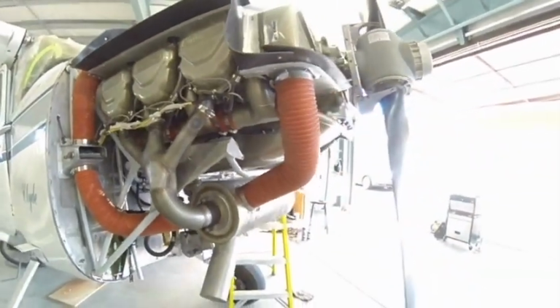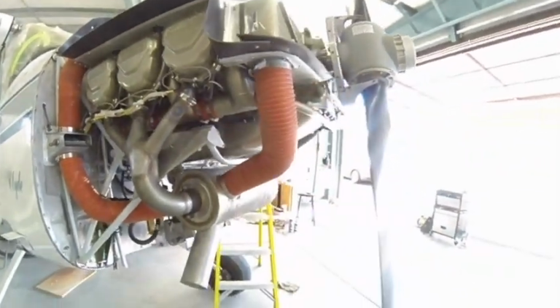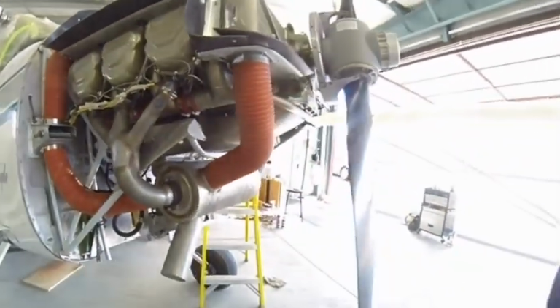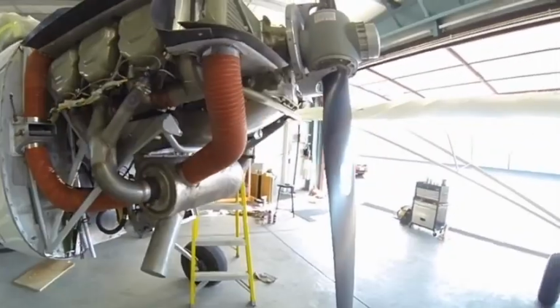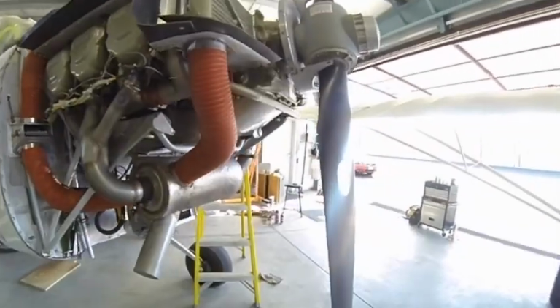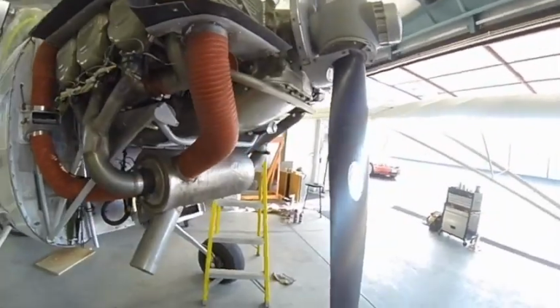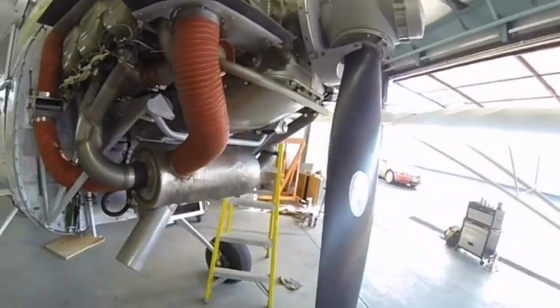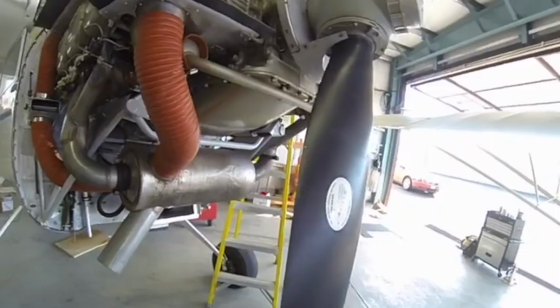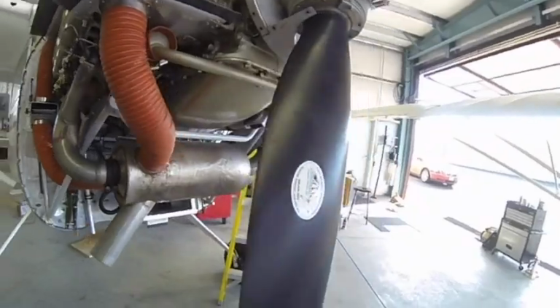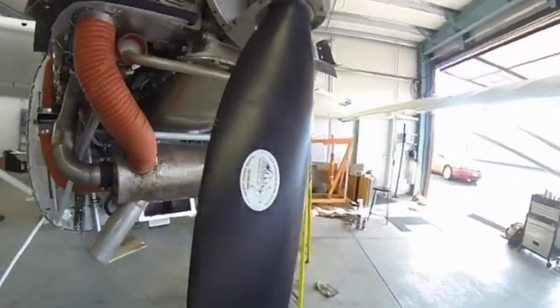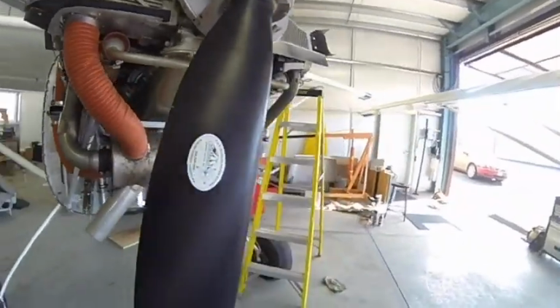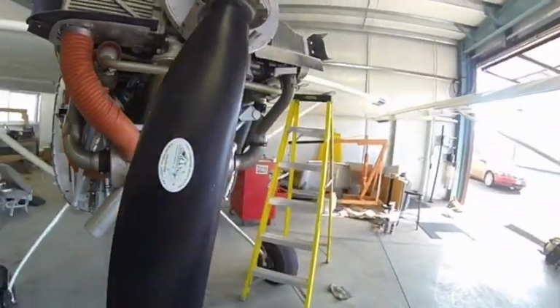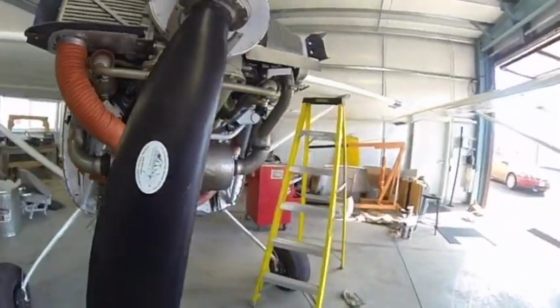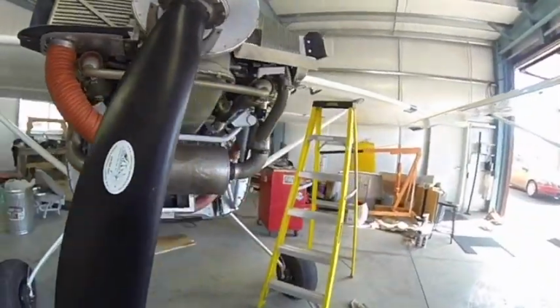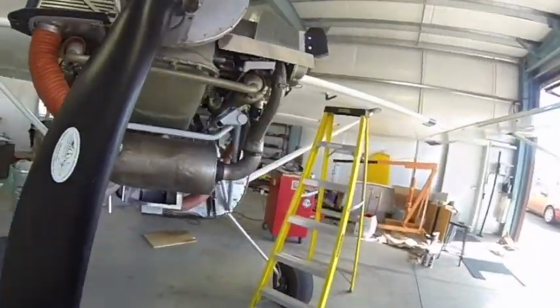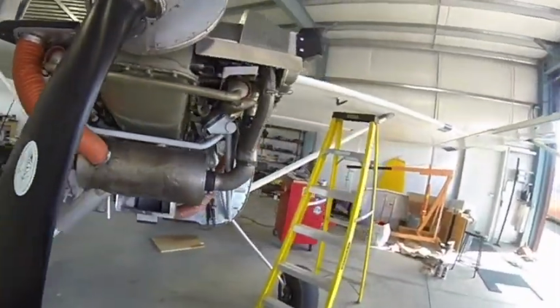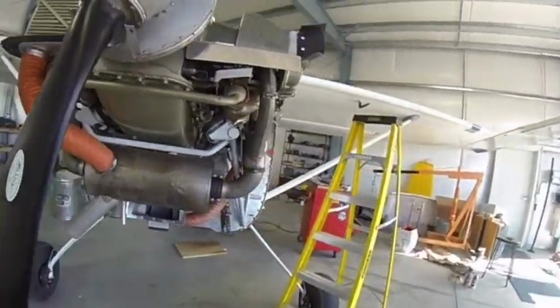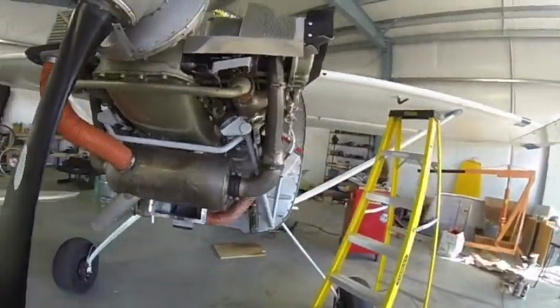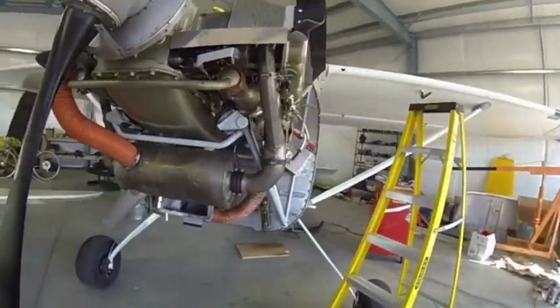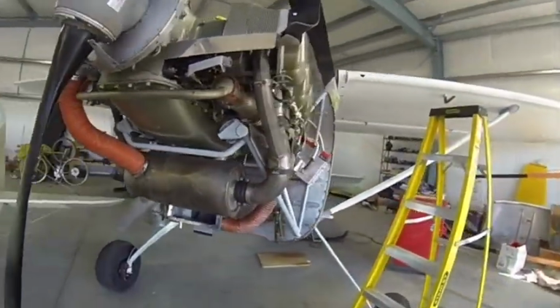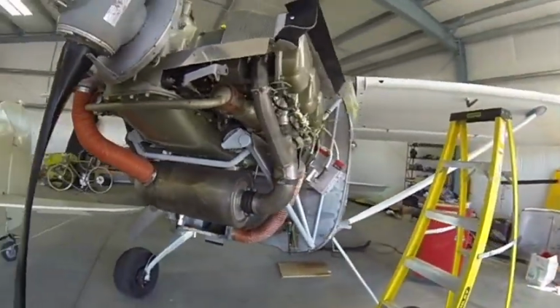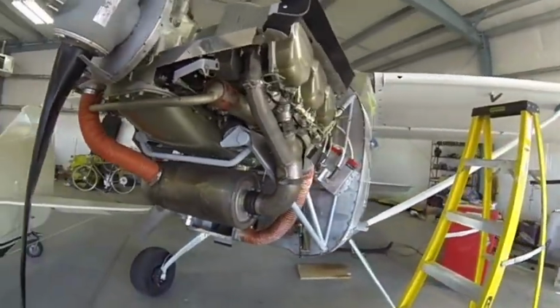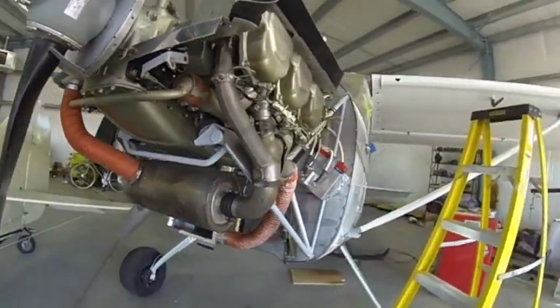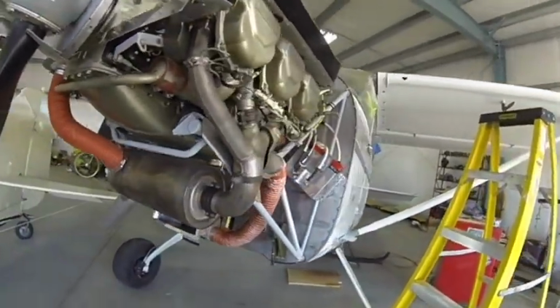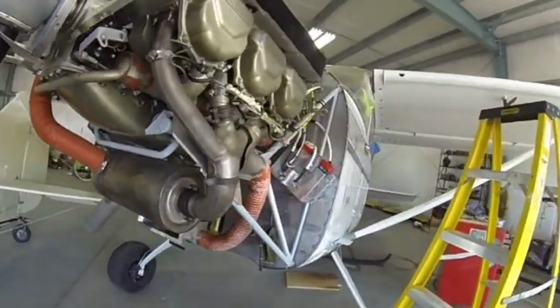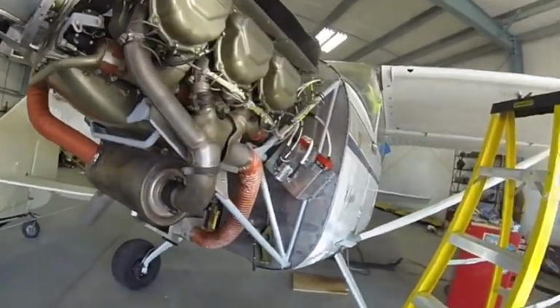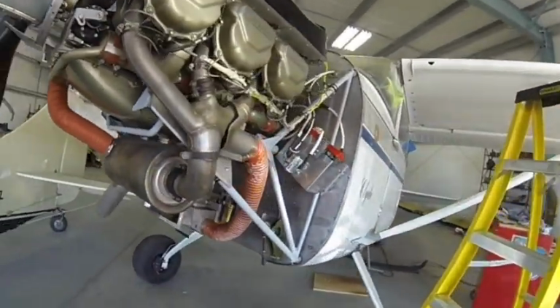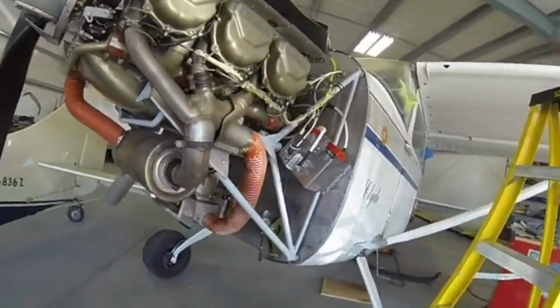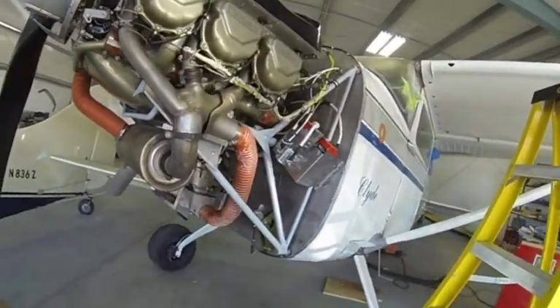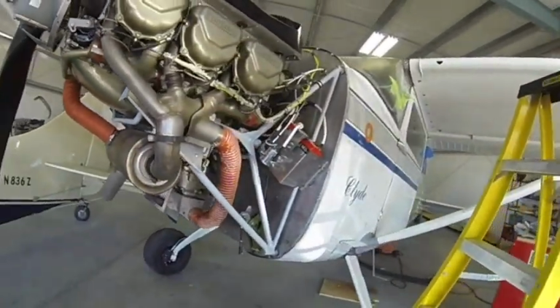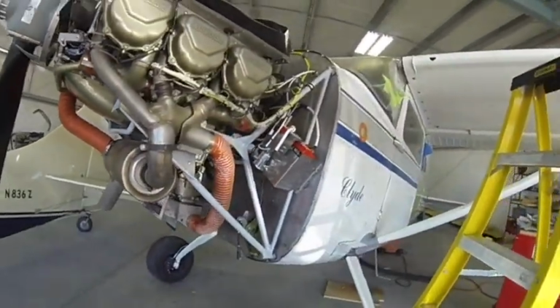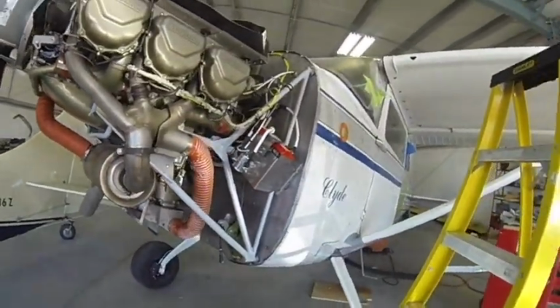A lot of work. All new wires. It's looking pretty good though.